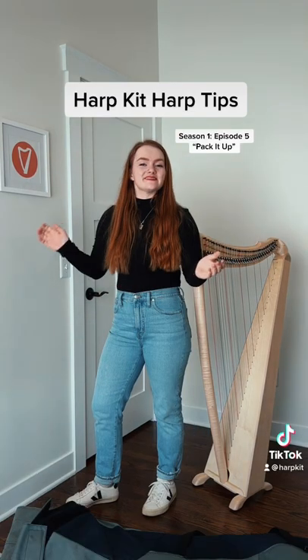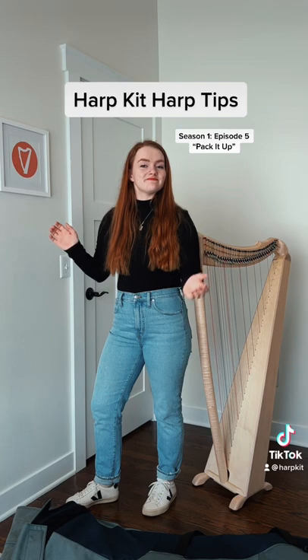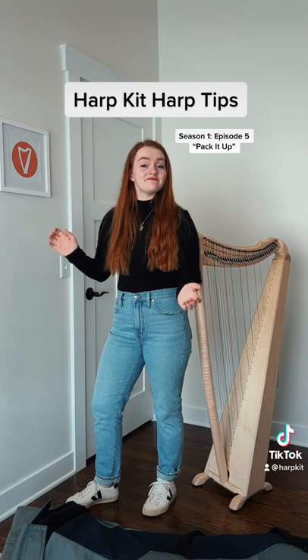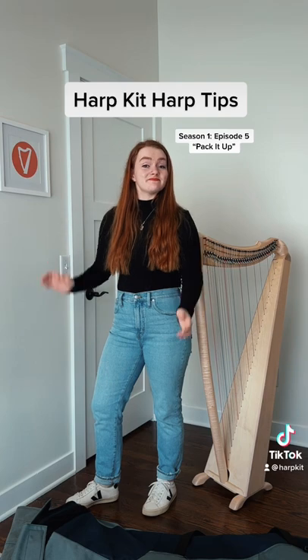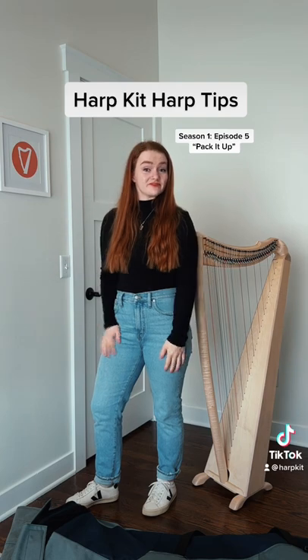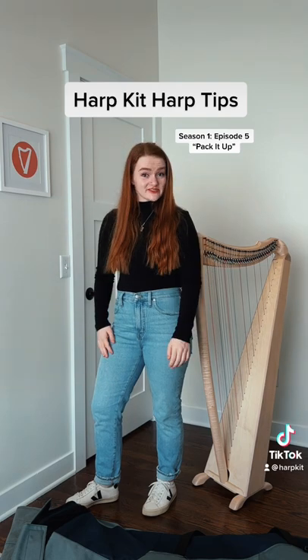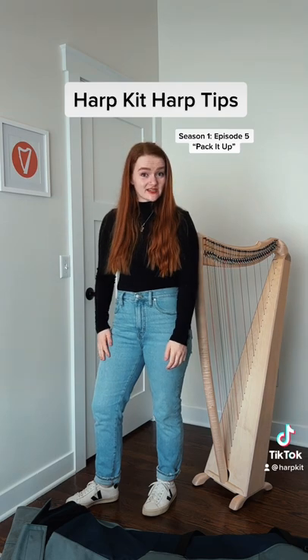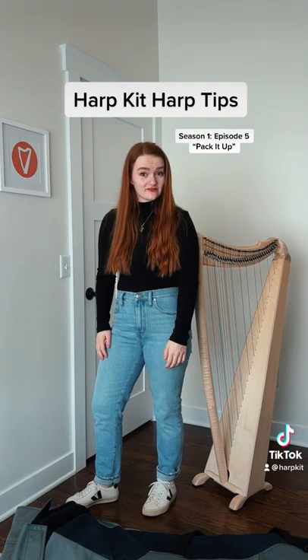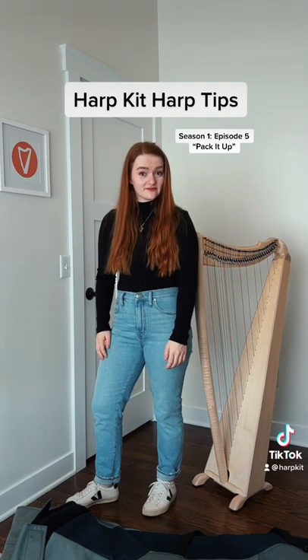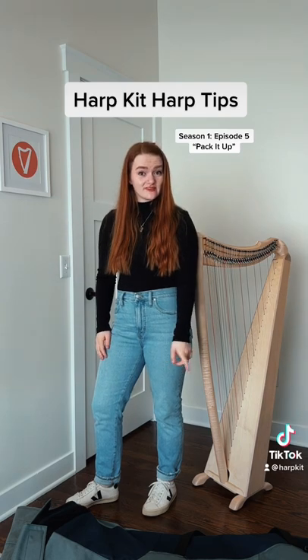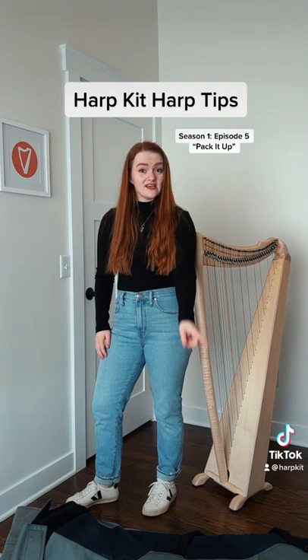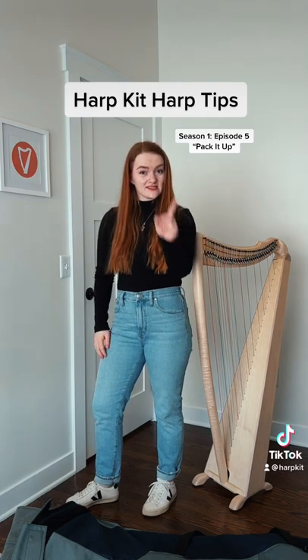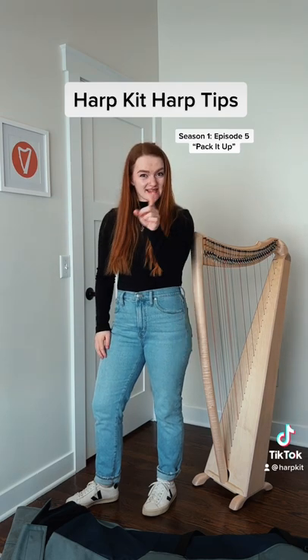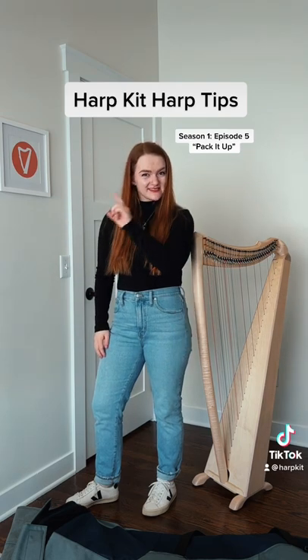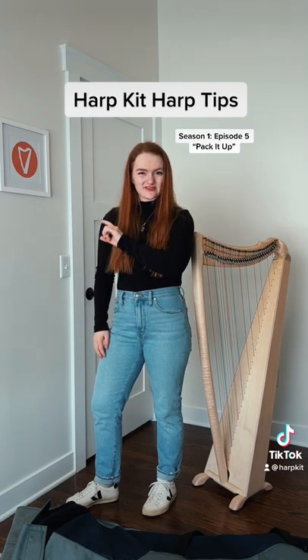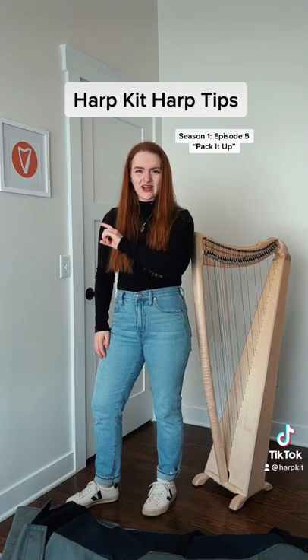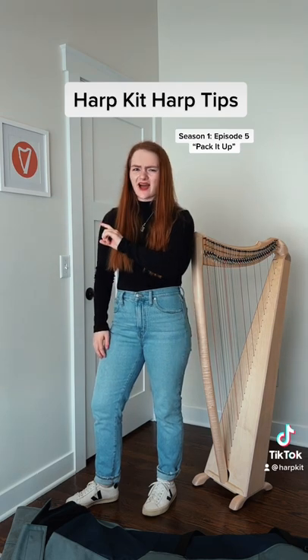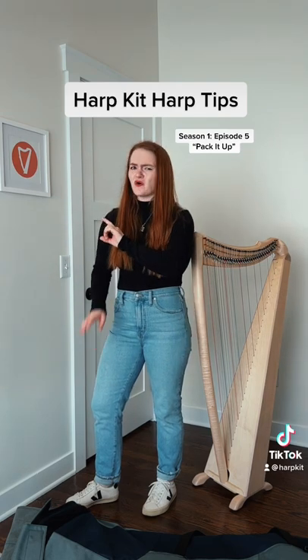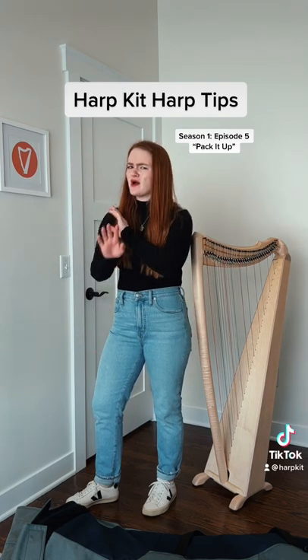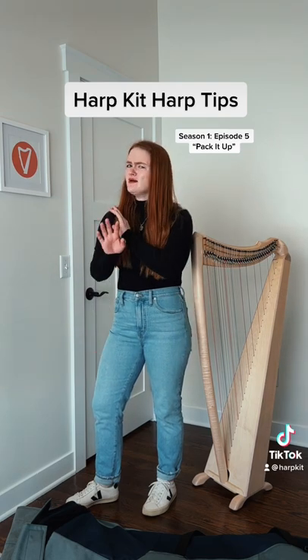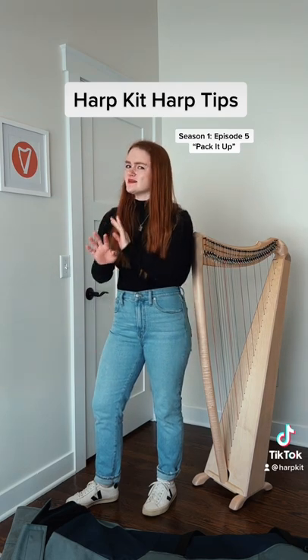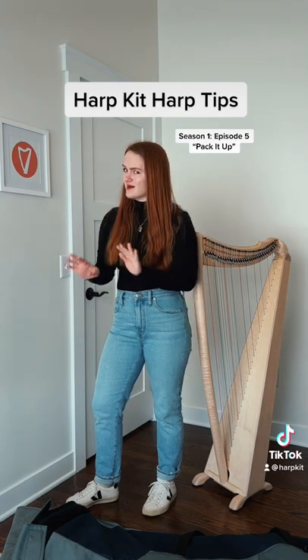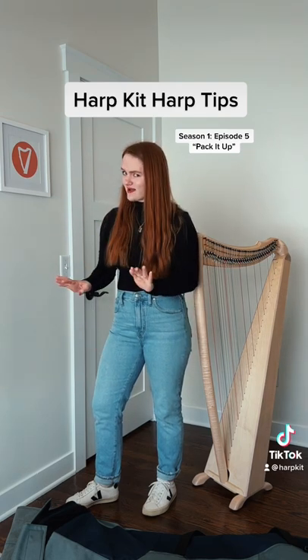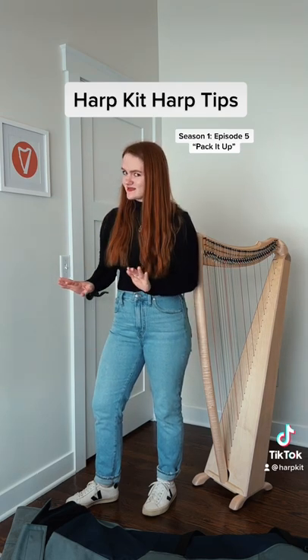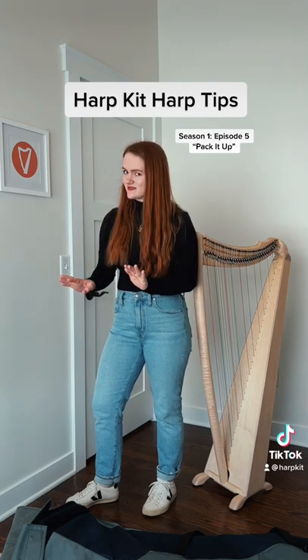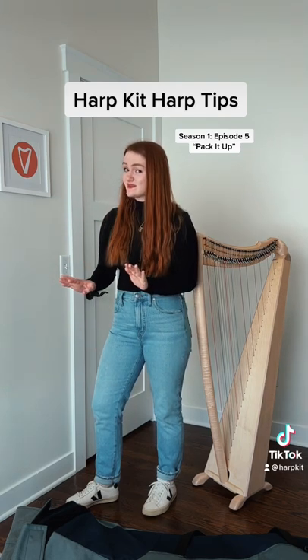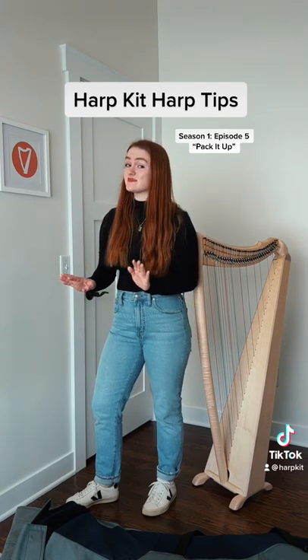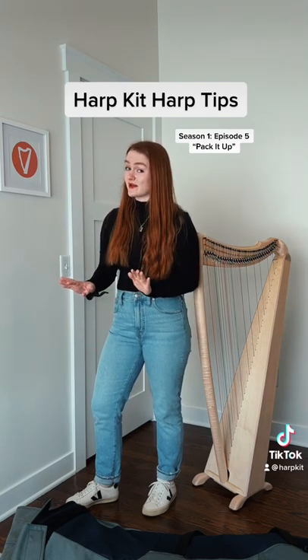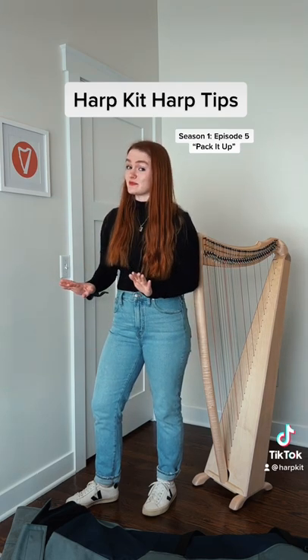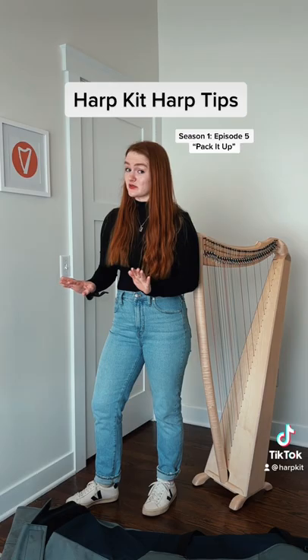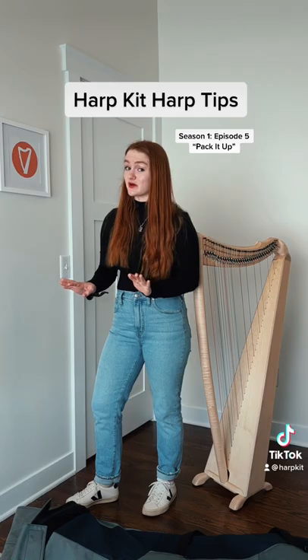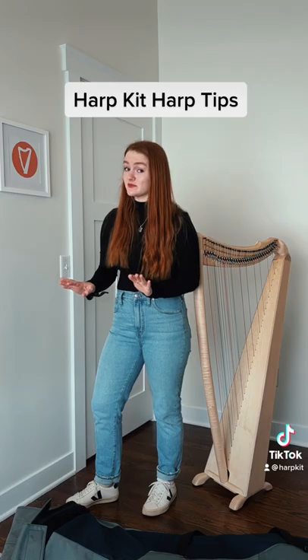First off, let's cover how not to pack up your harp.